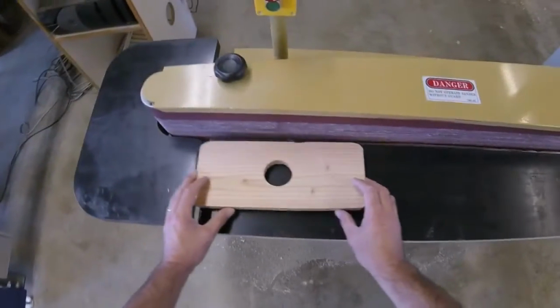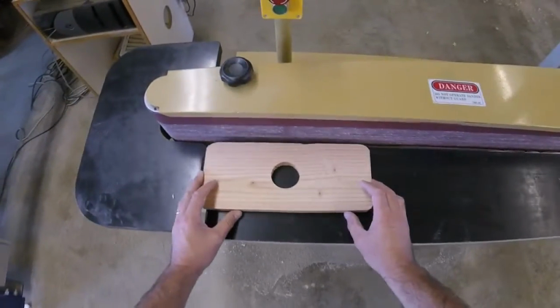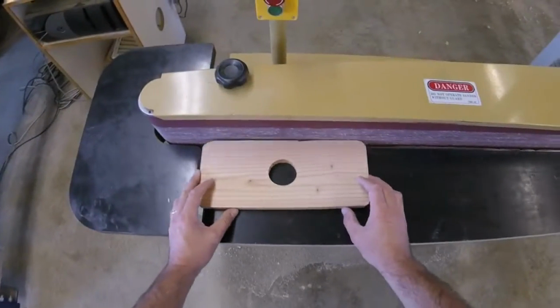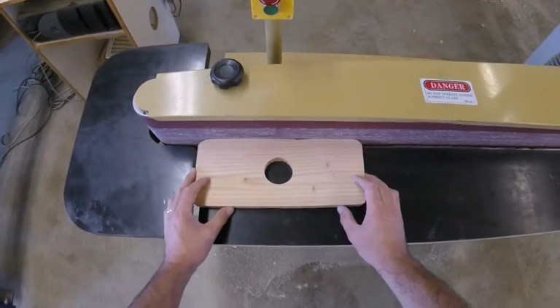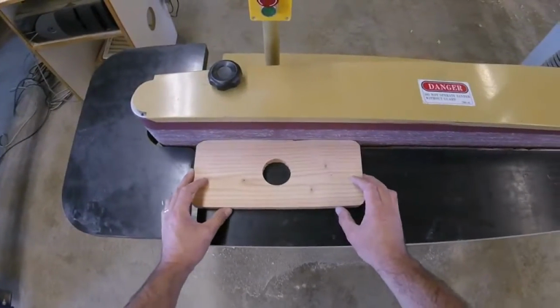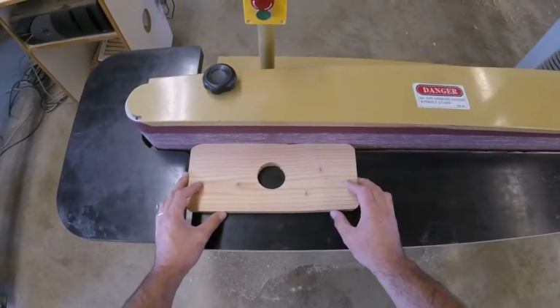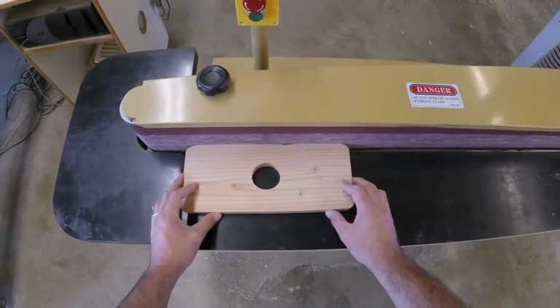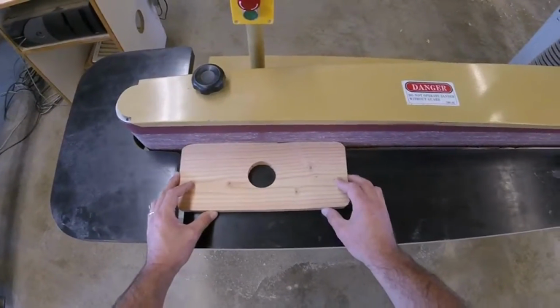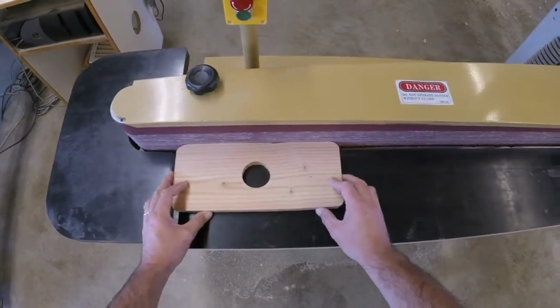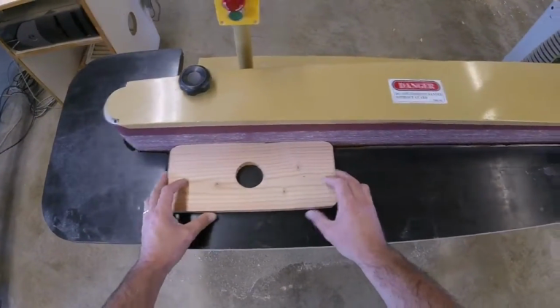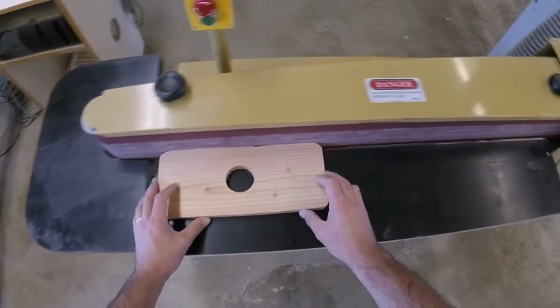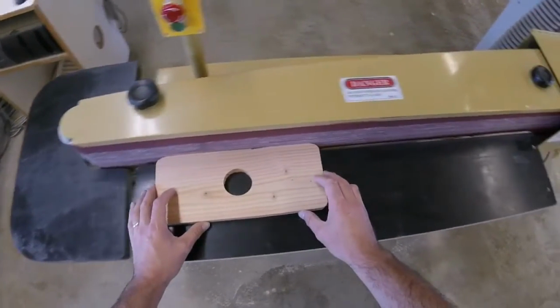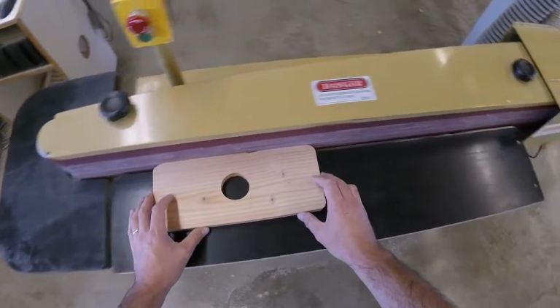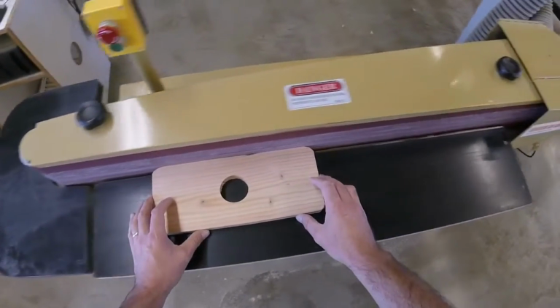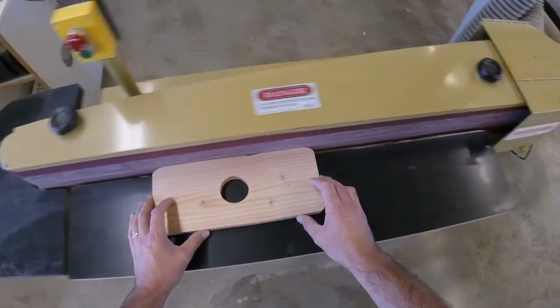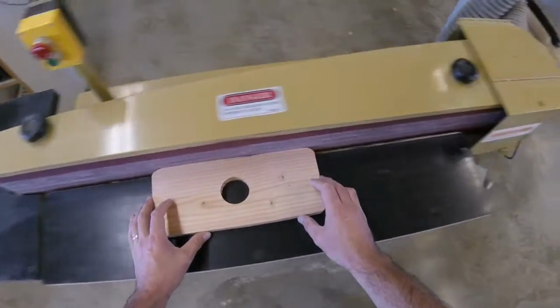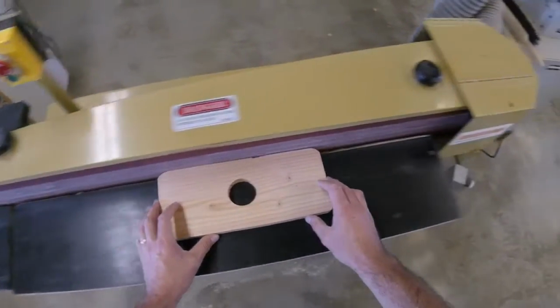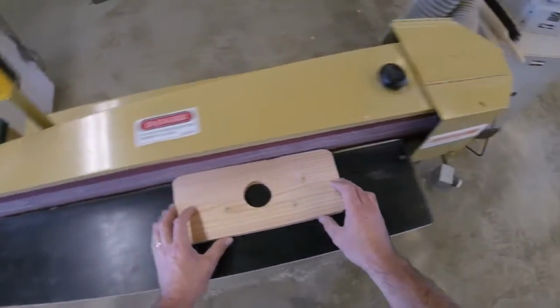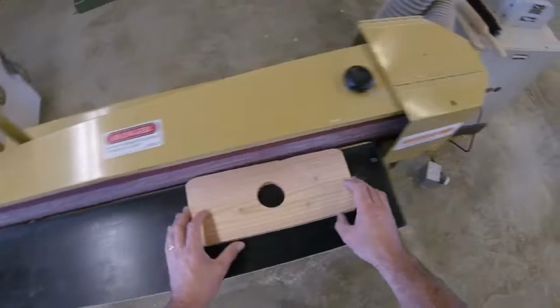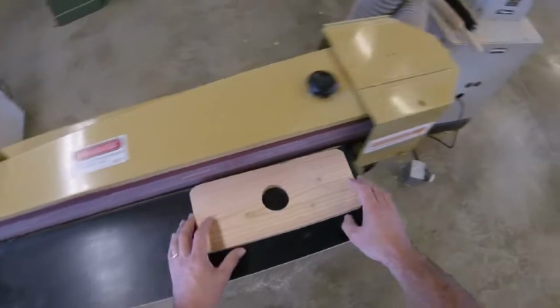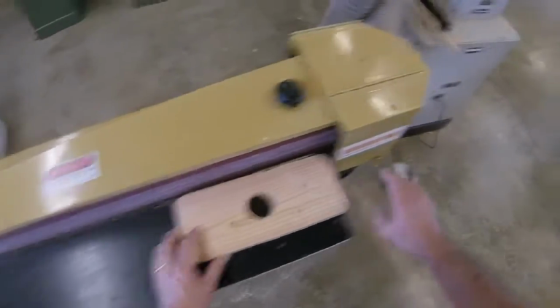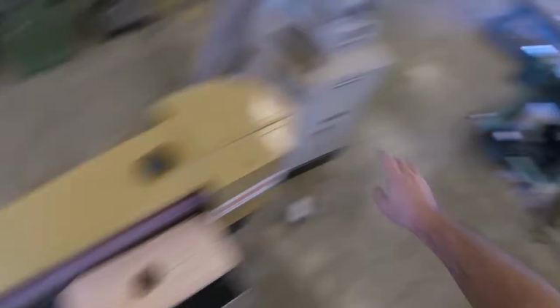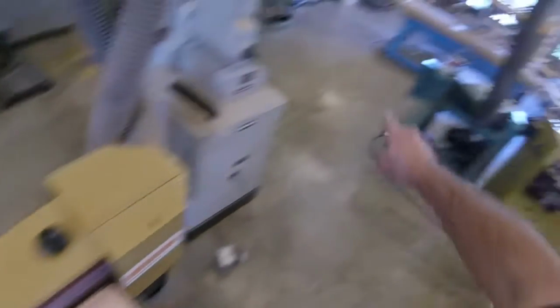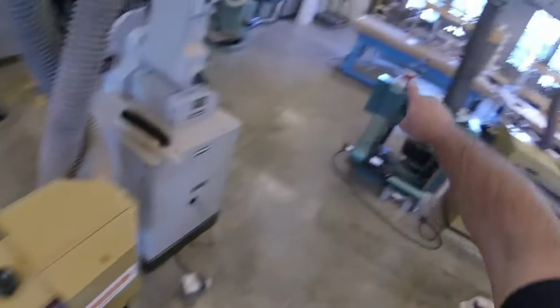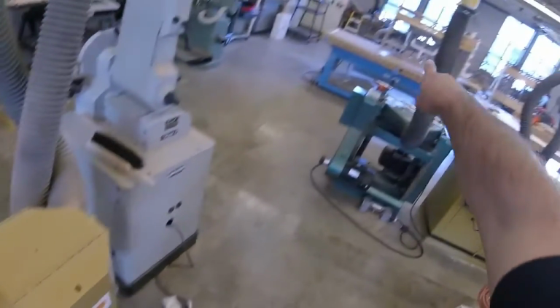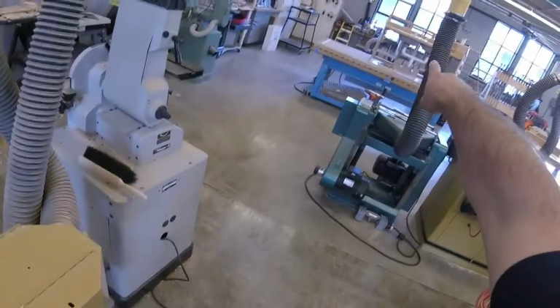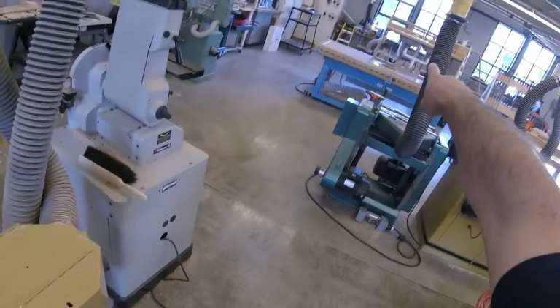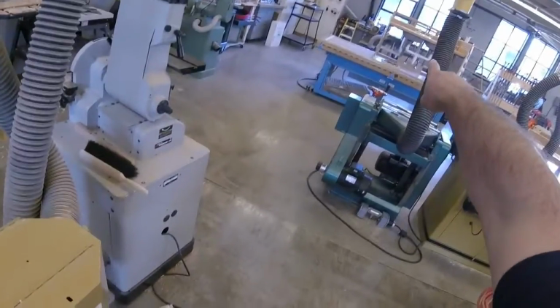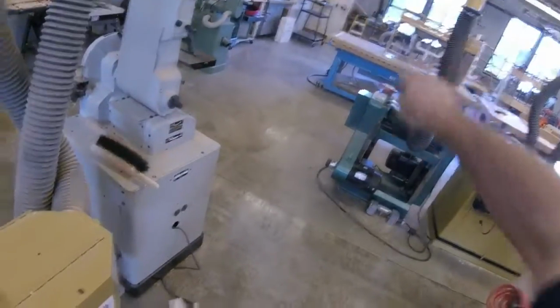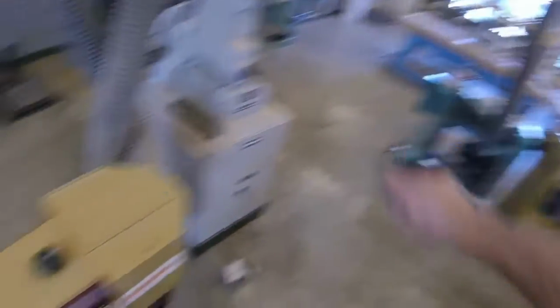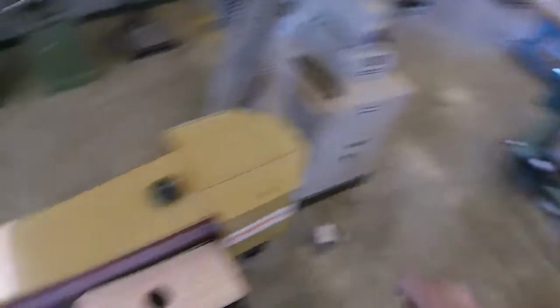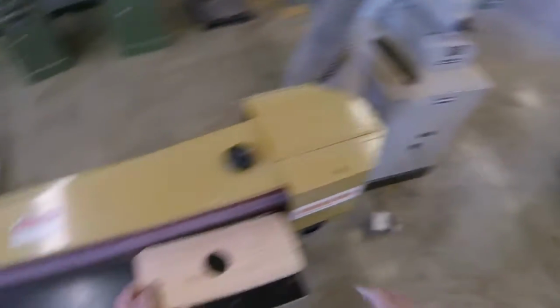If I'm standing on the left side and I lose control, the workpiece is going to accelerate along the belt and shoot out across the shop. That's why you always sand toward the right.